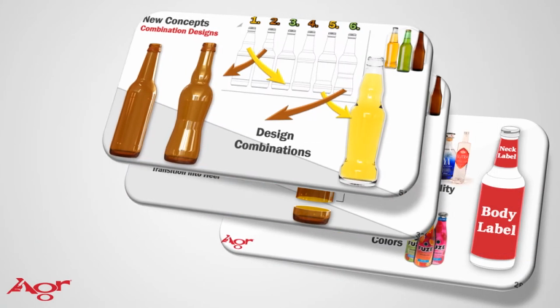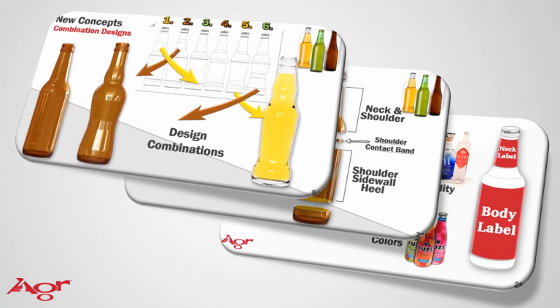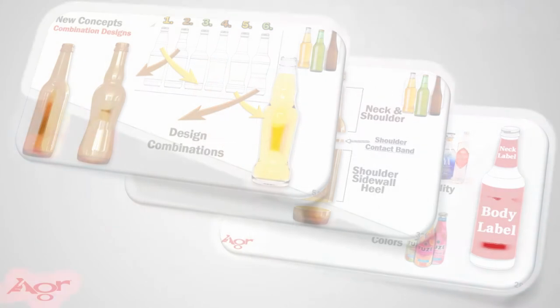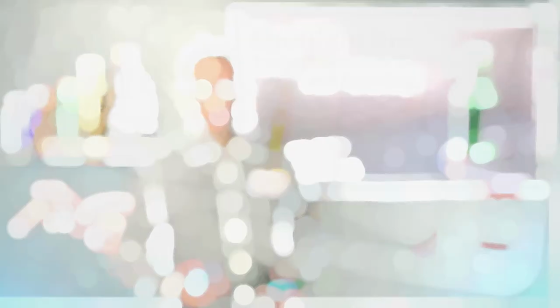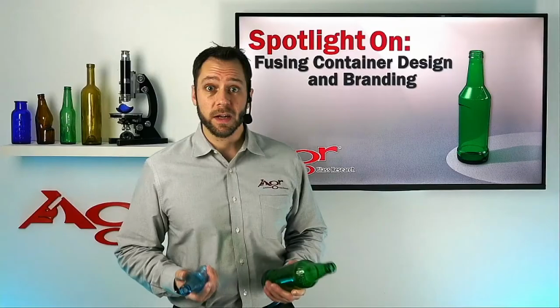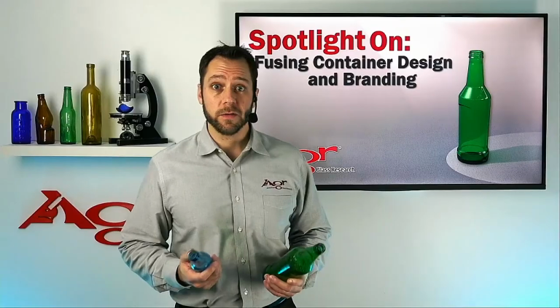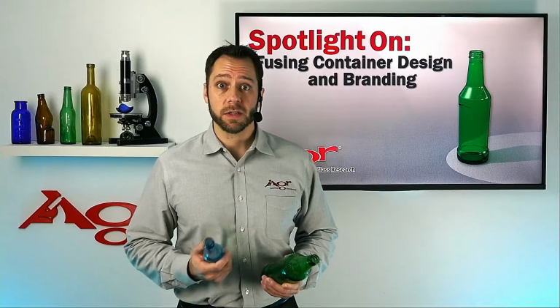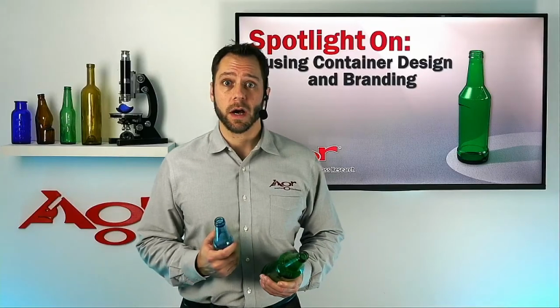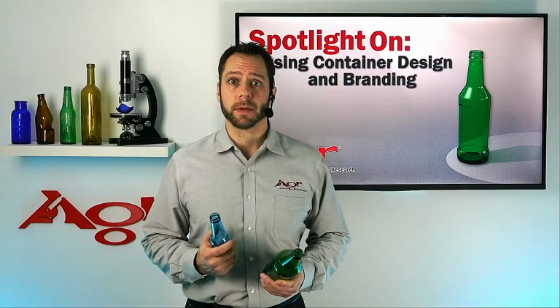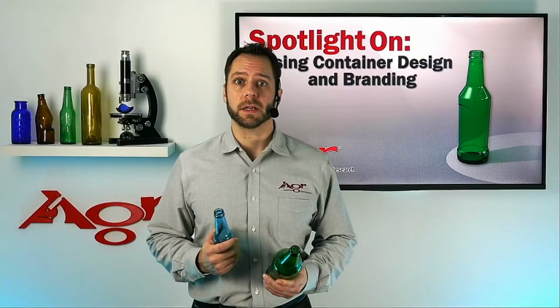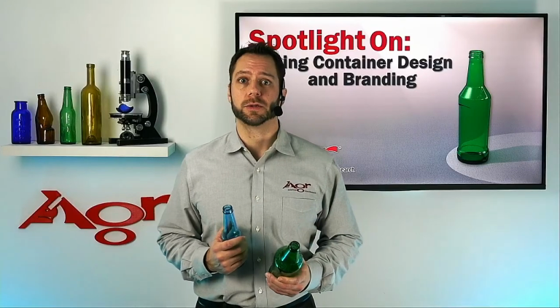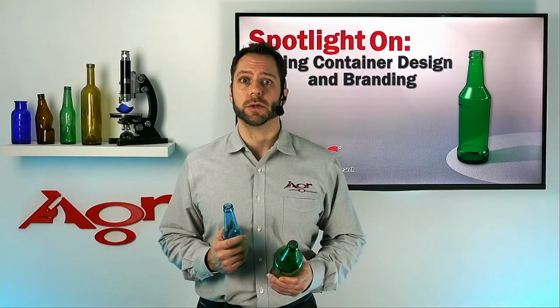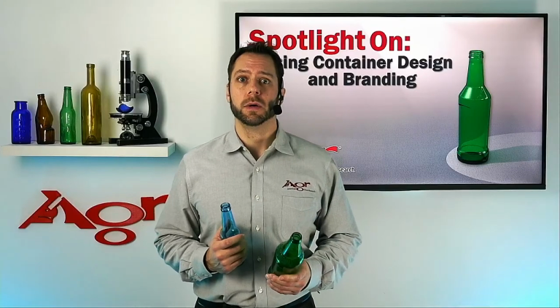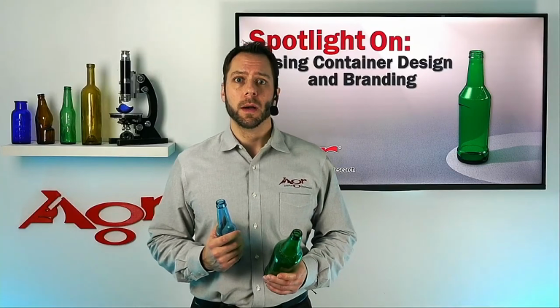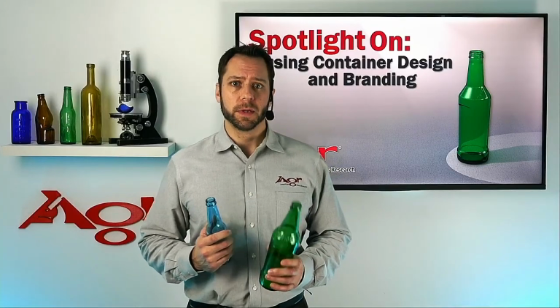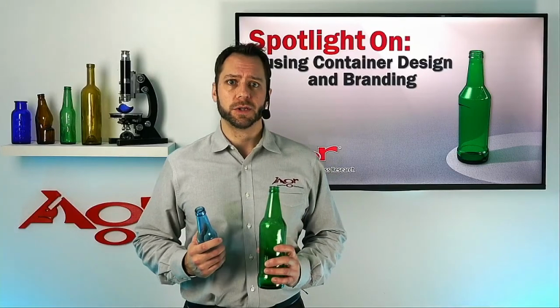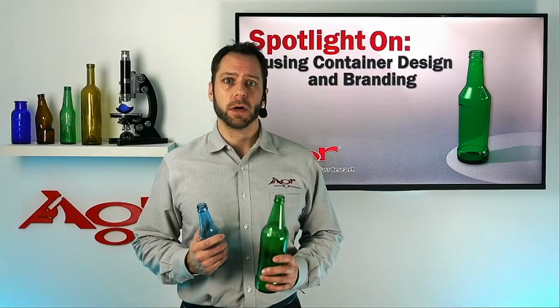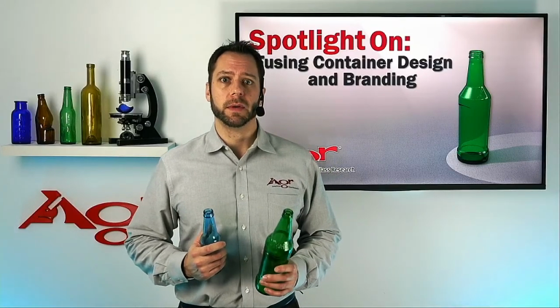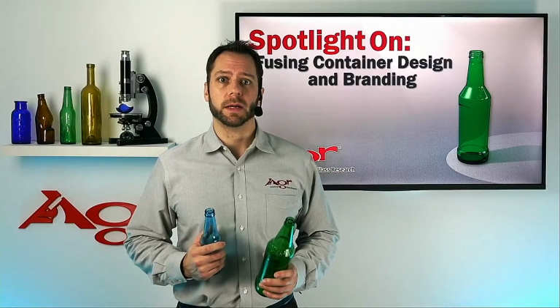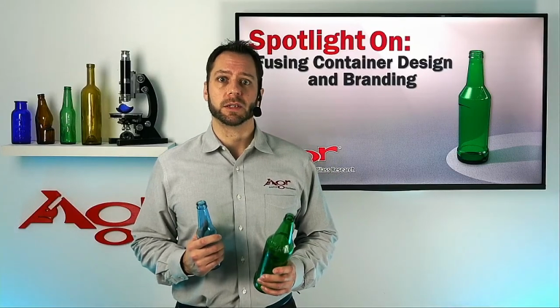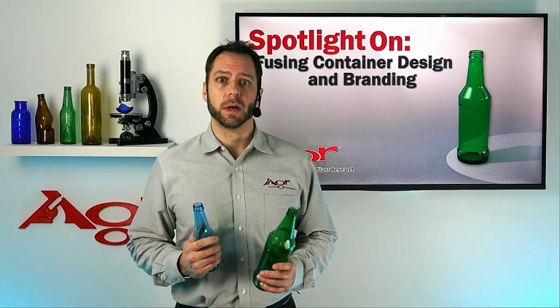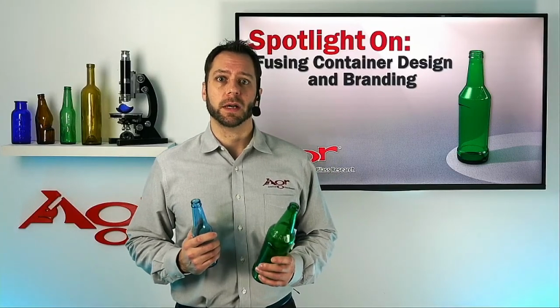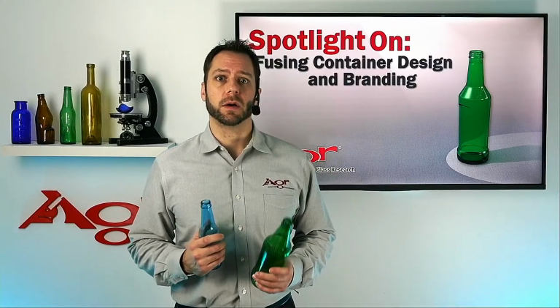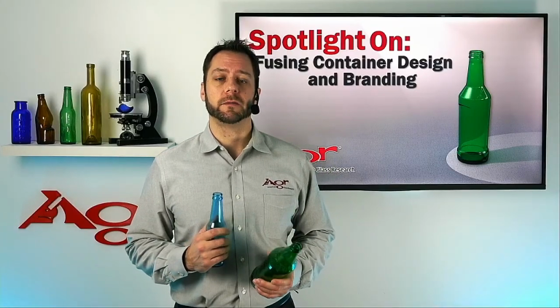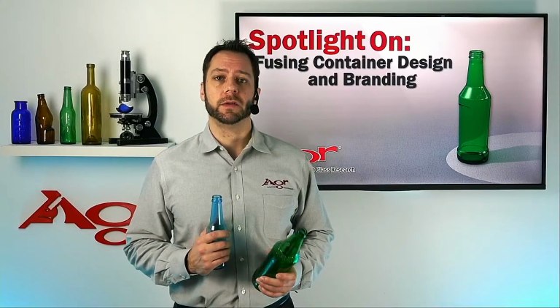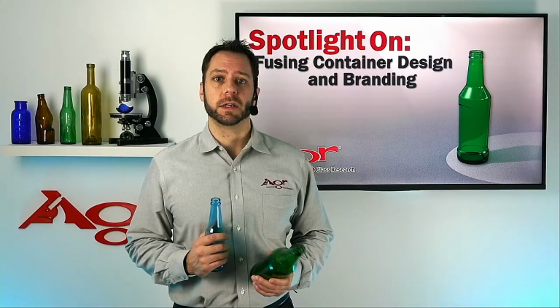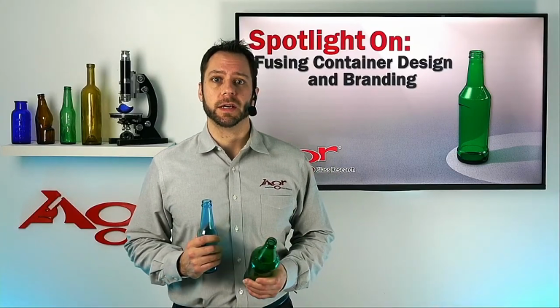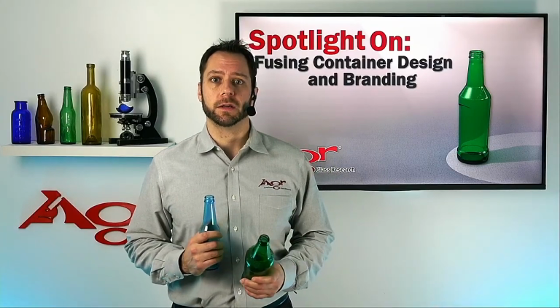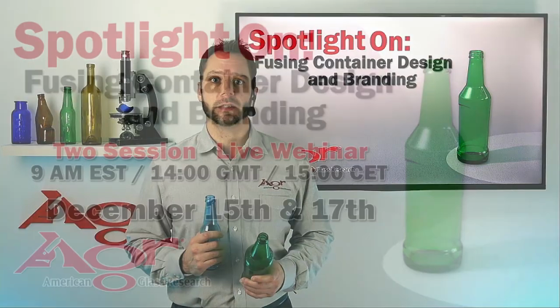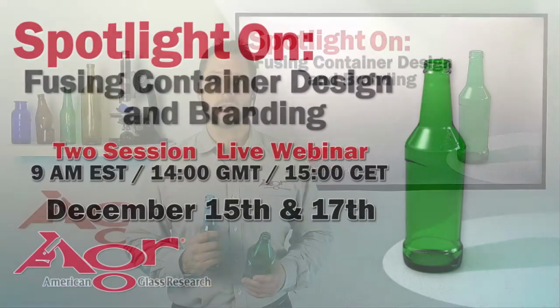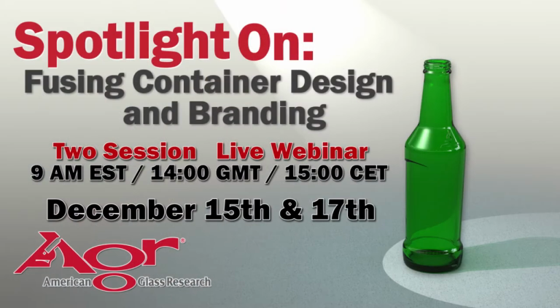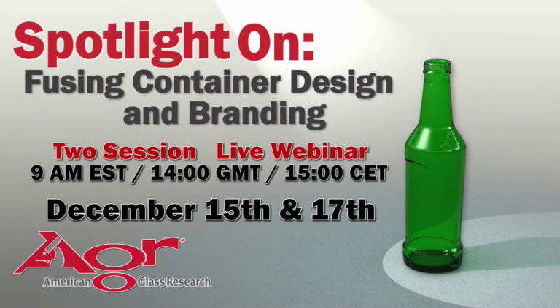If any of these topics interest you, please join me in Spotlight On Fusing Container Design and Branding.